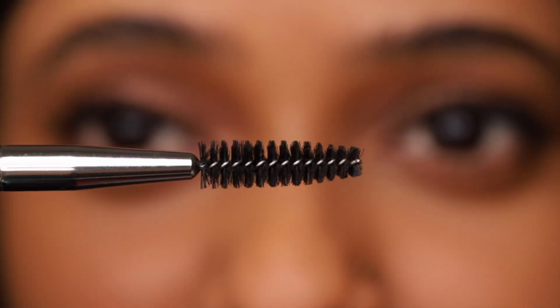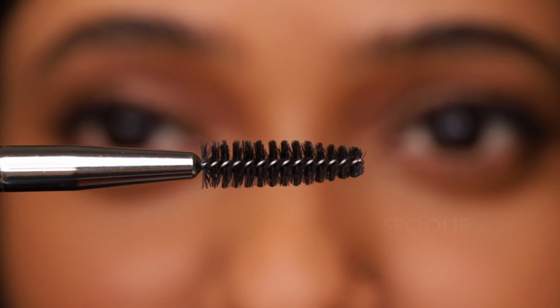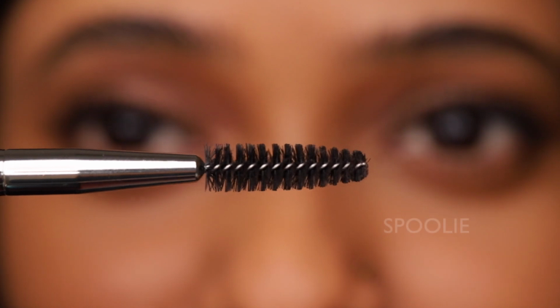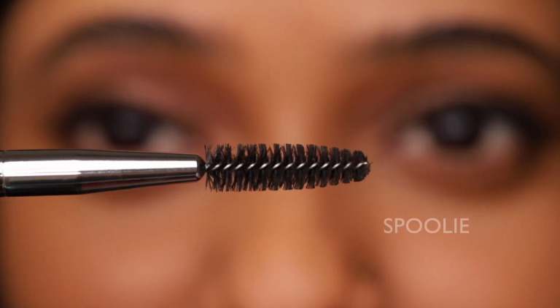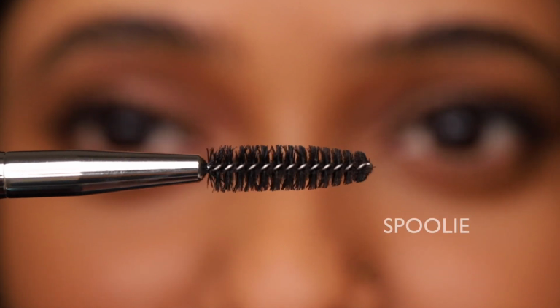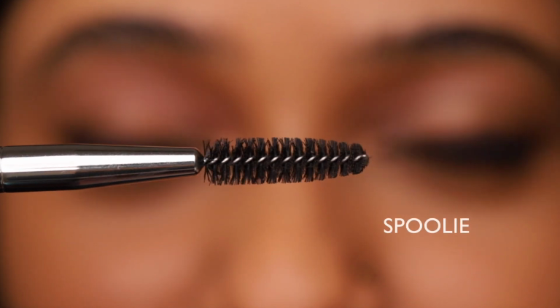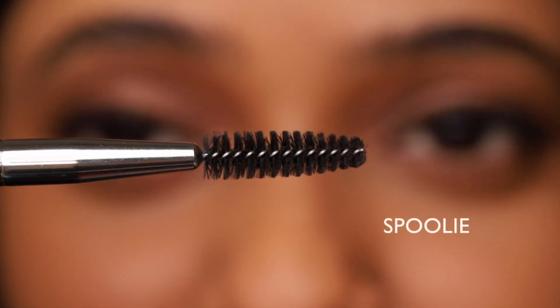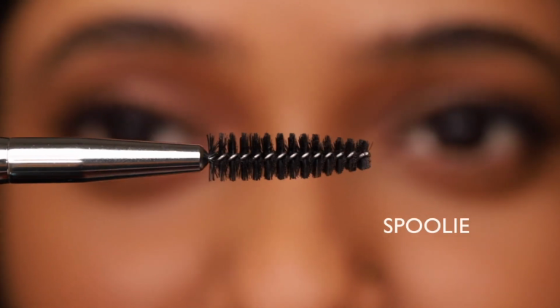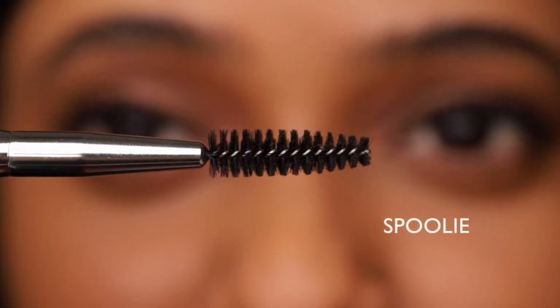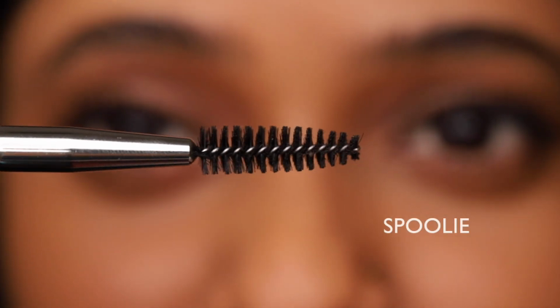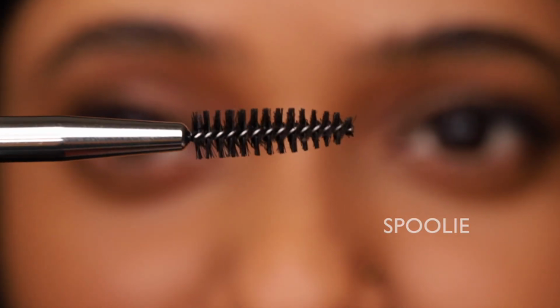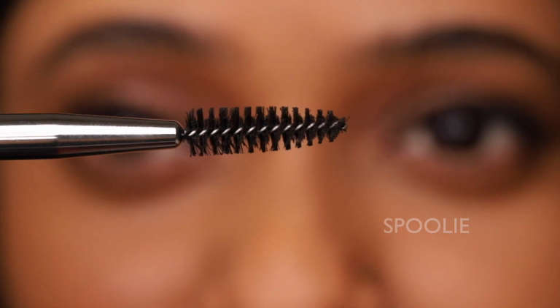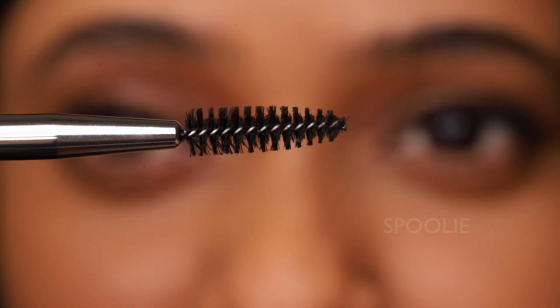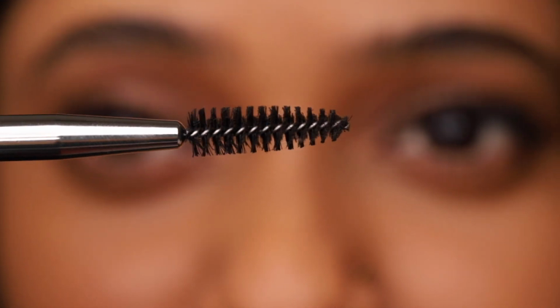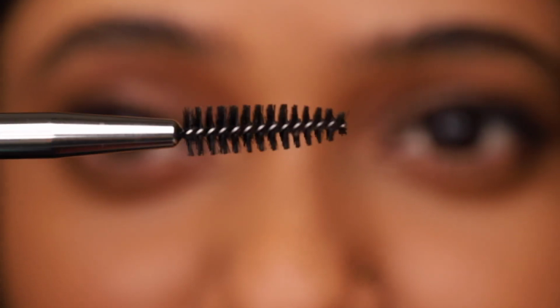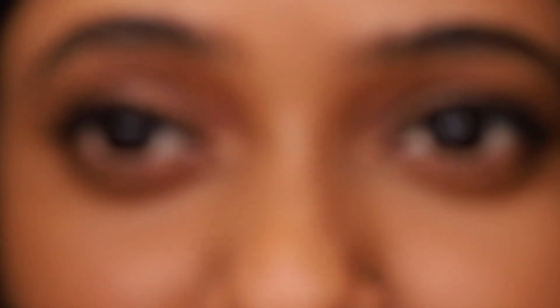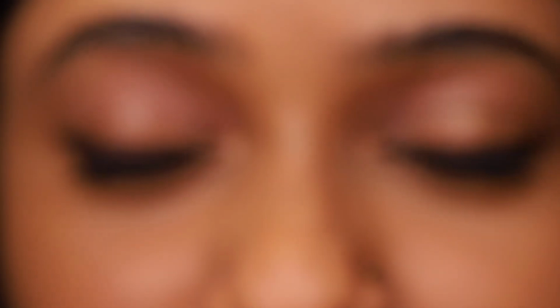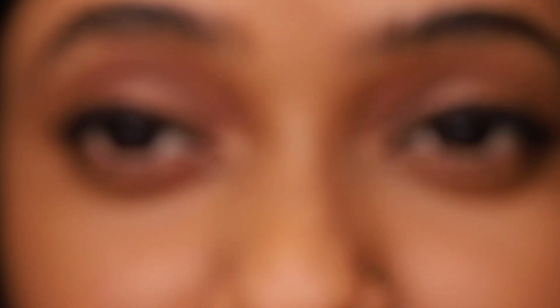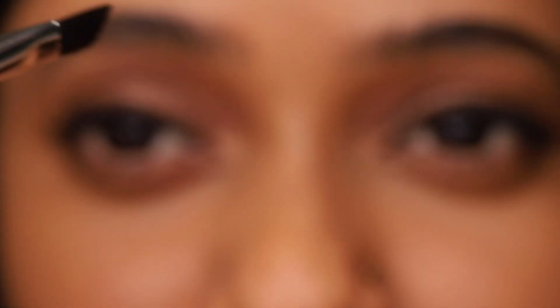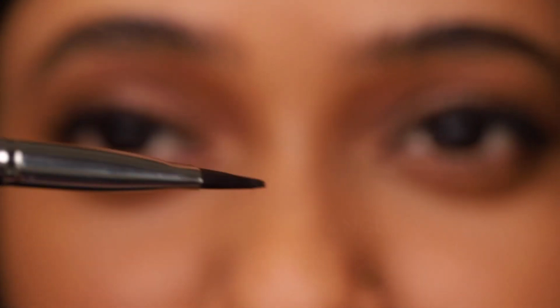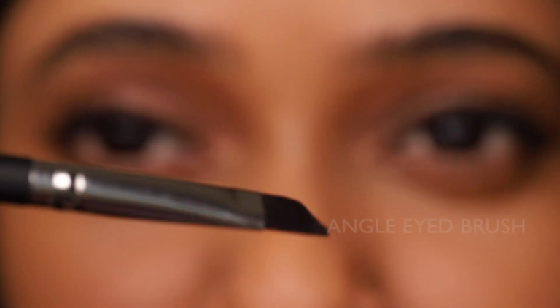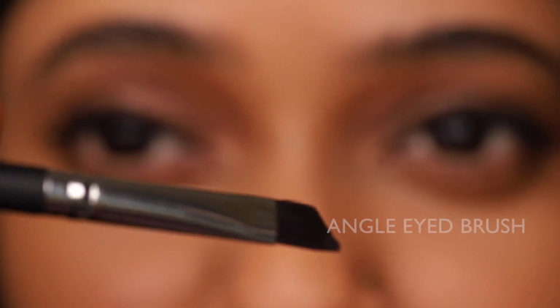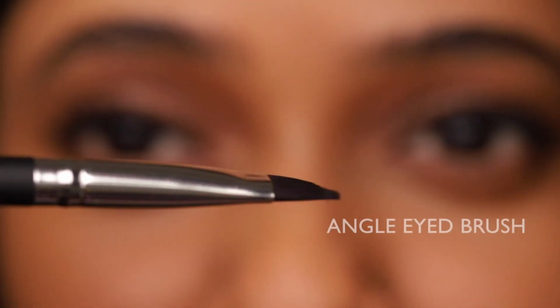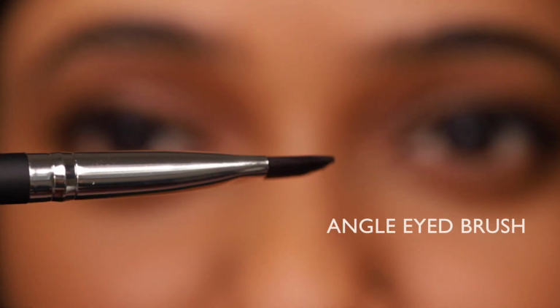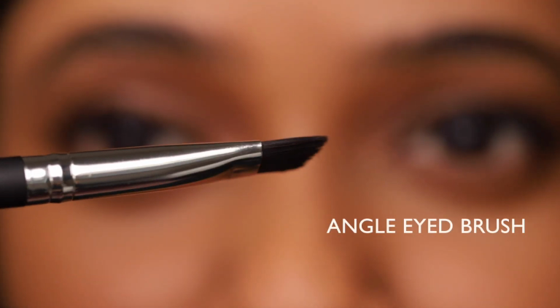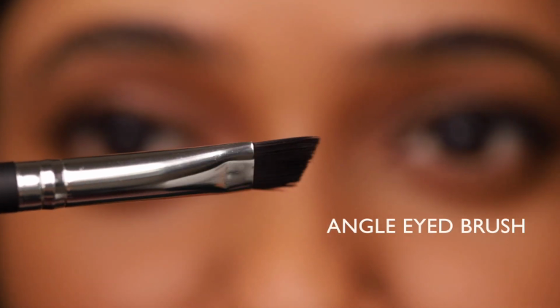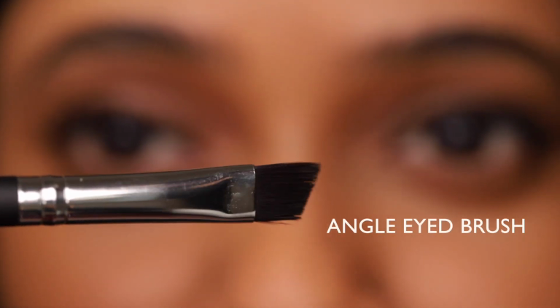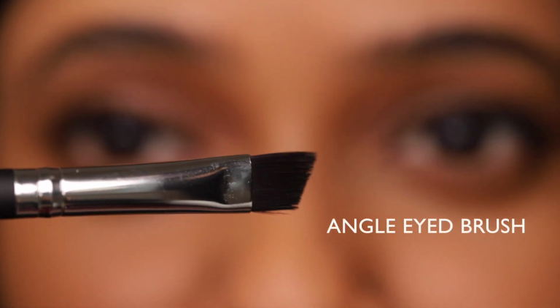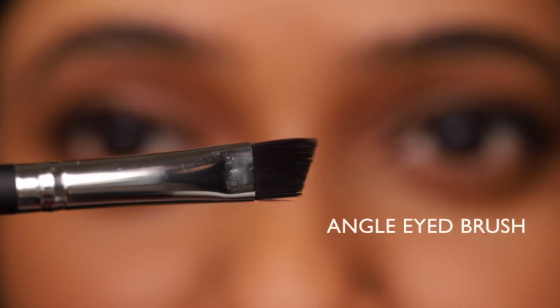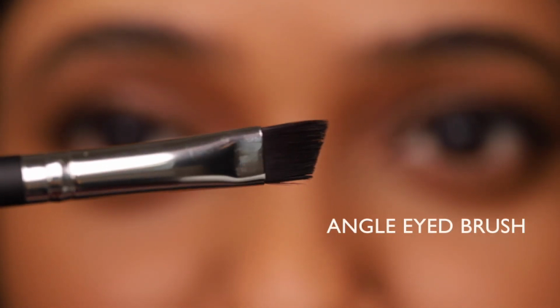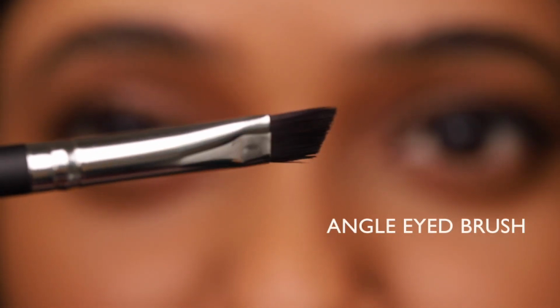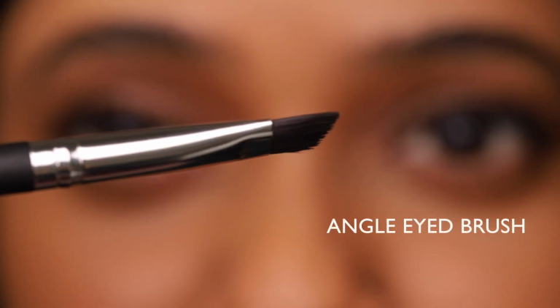Here I'm using a two-ended brush. One is an eyebrow shaping spoolie and the other is an angled end.